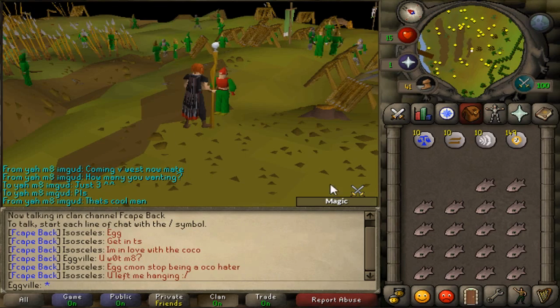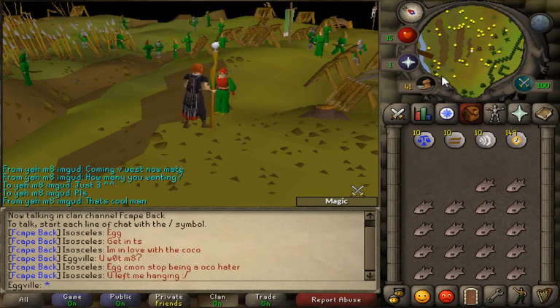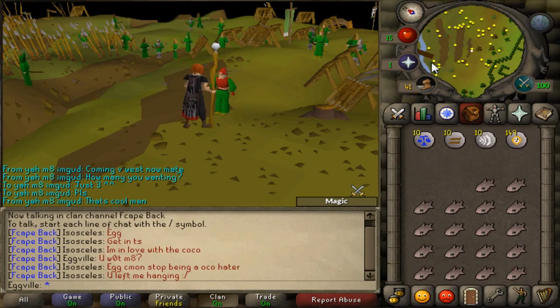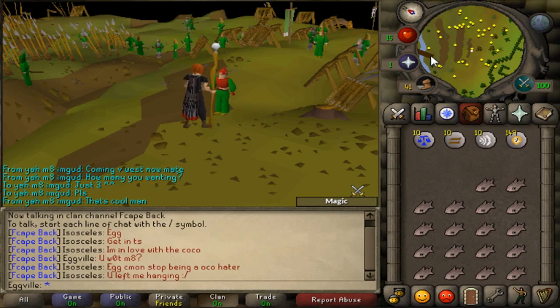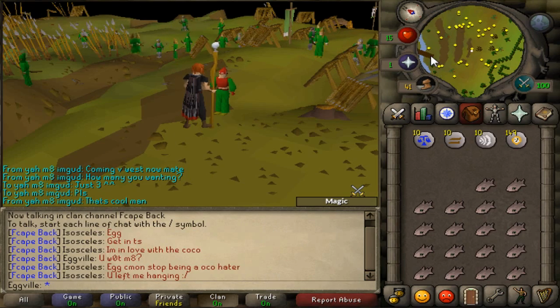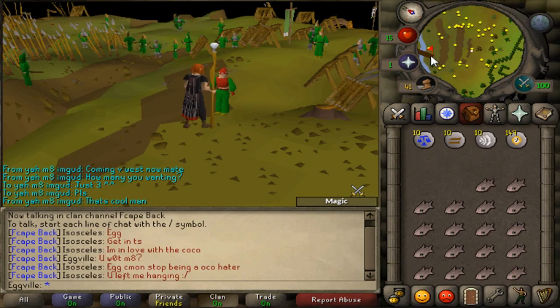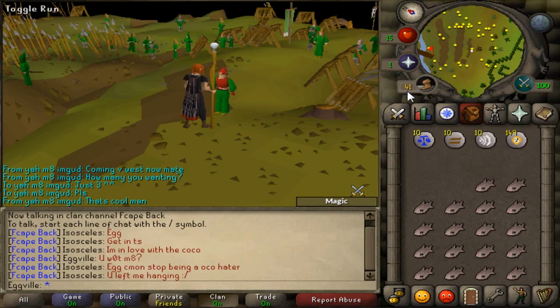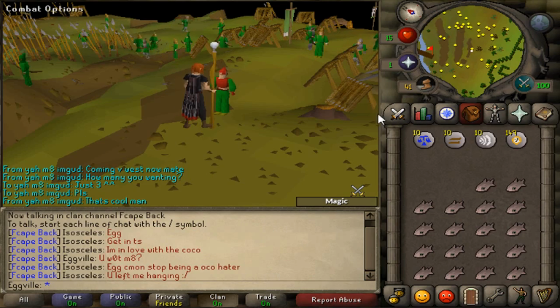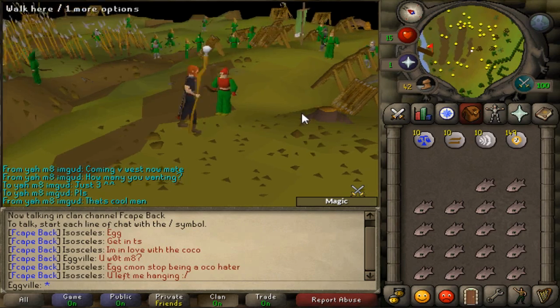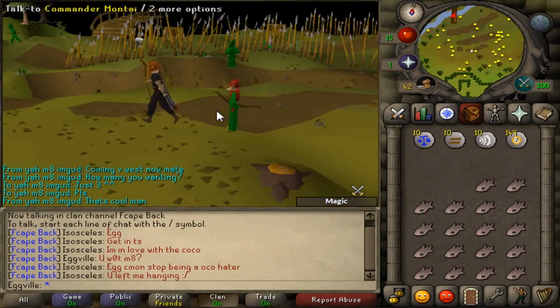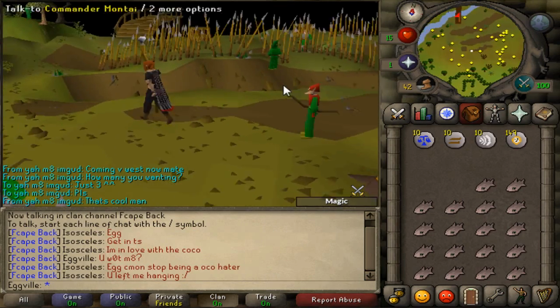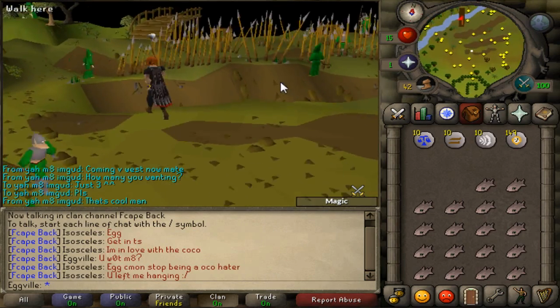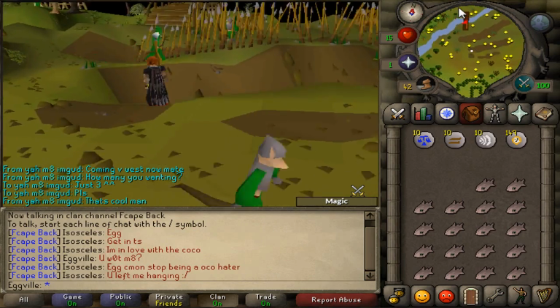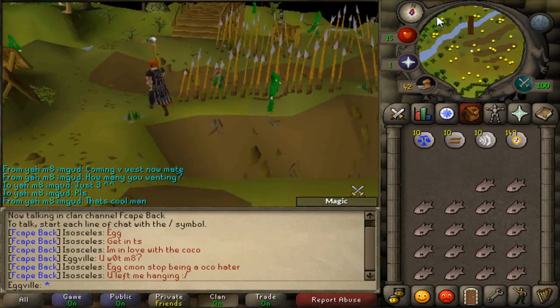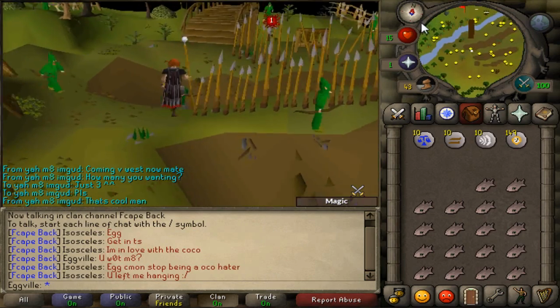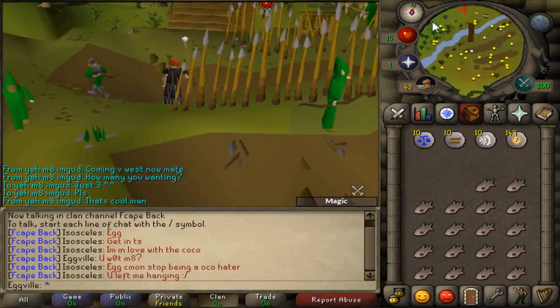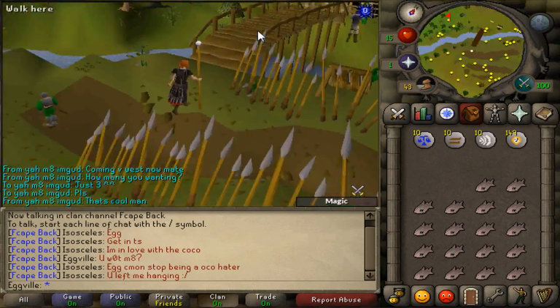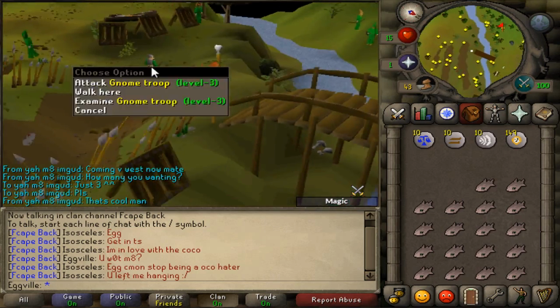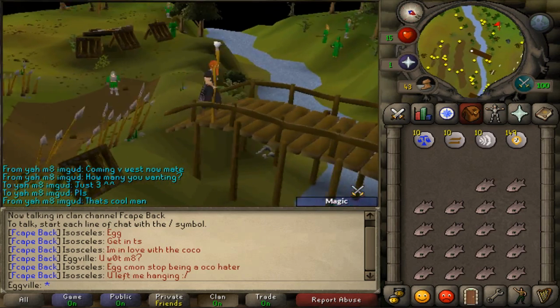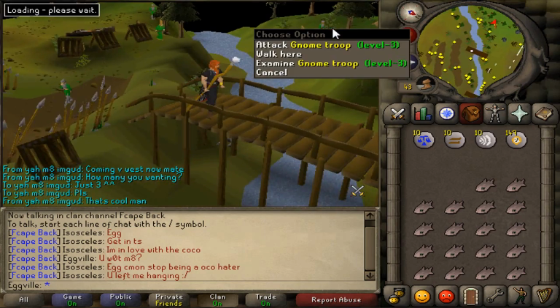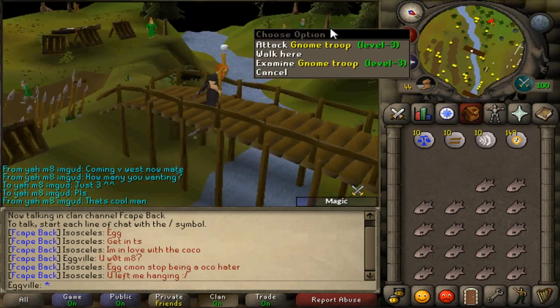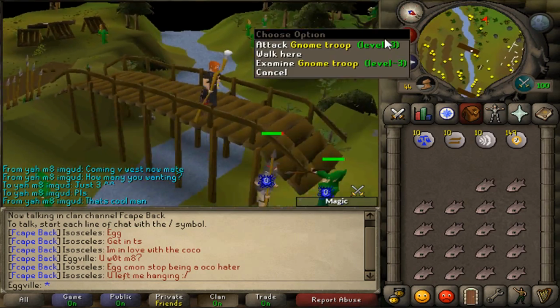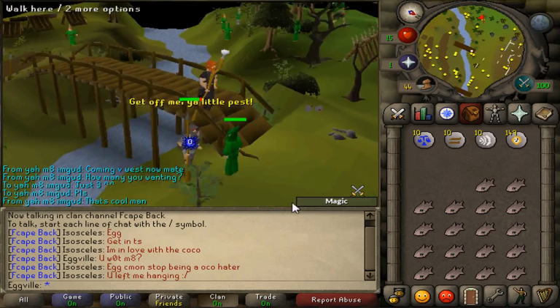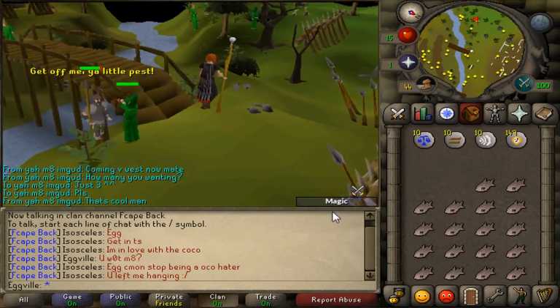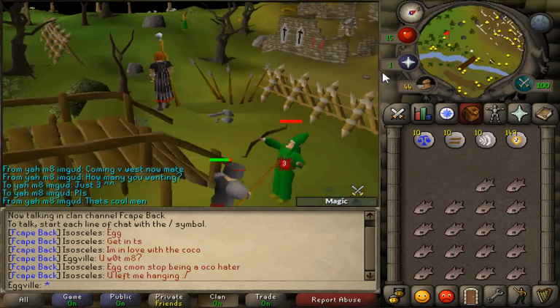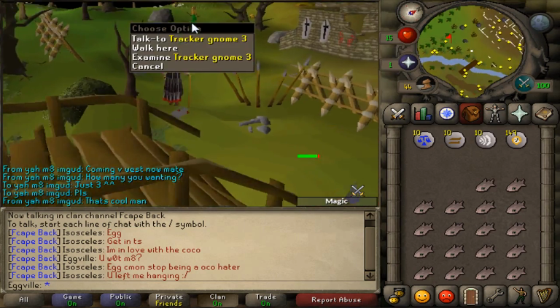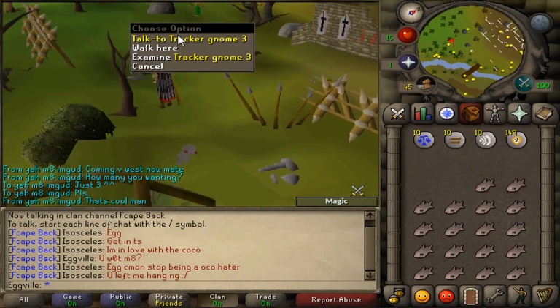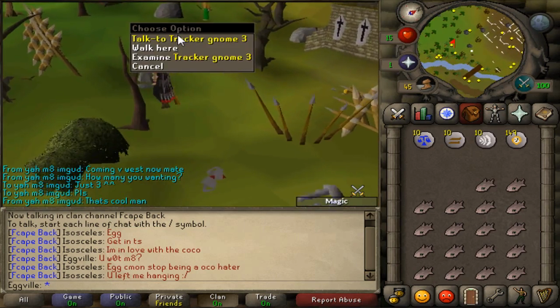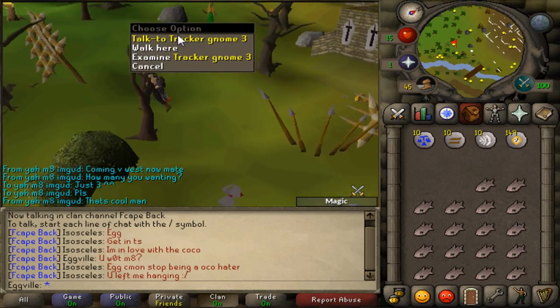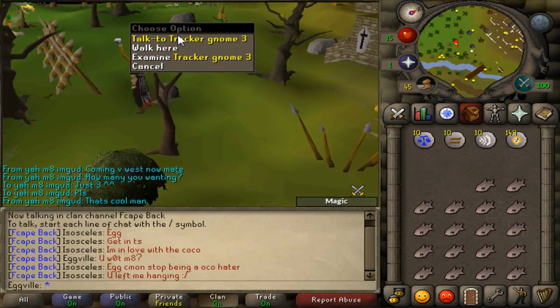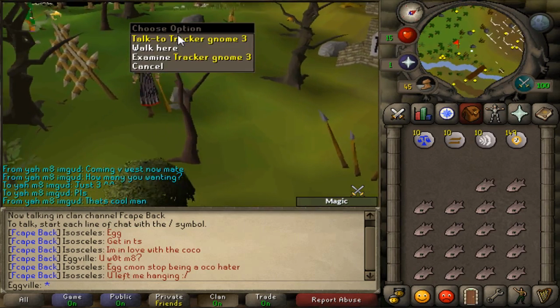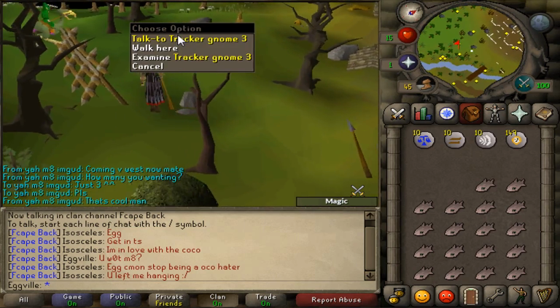Now we have to gather the 3 co-ordinates from the tracker gnomes who are scattered around the battlefield, so head north over the bridge and talk to Tracker Gnome 3 to begin with.